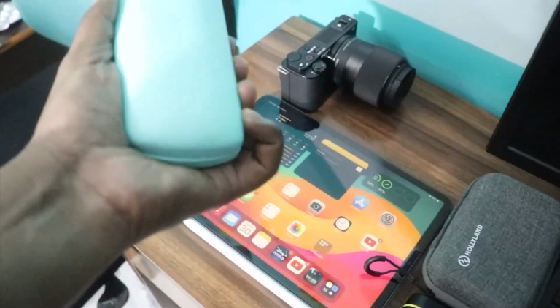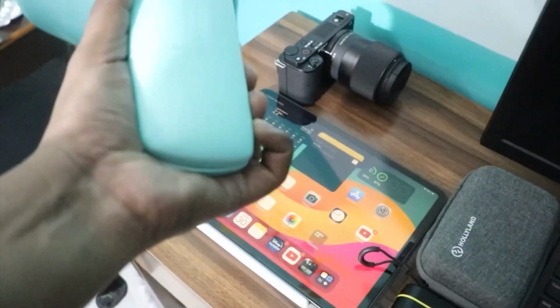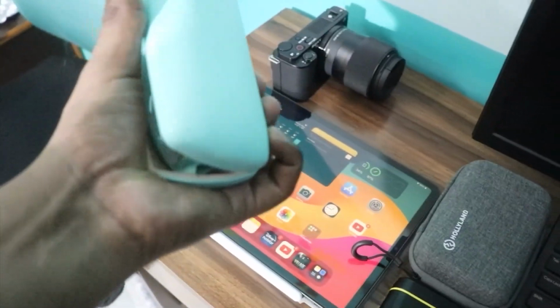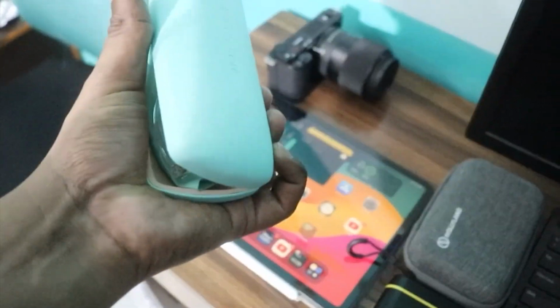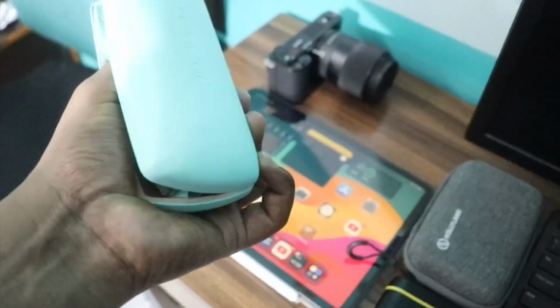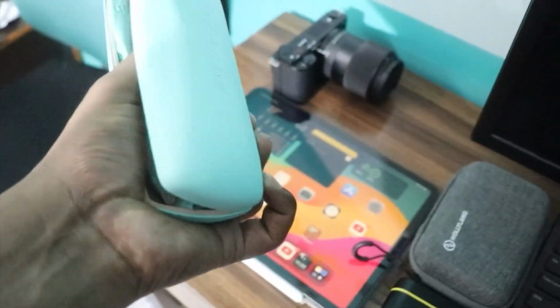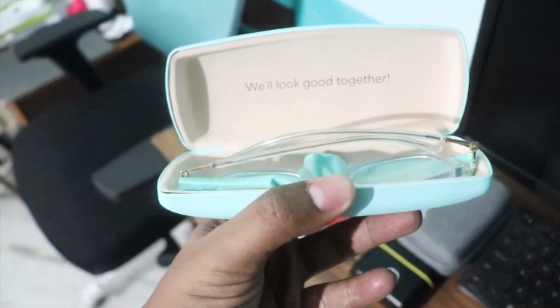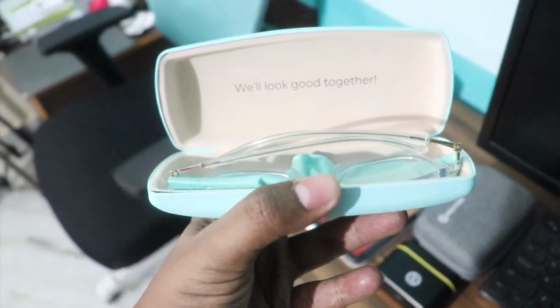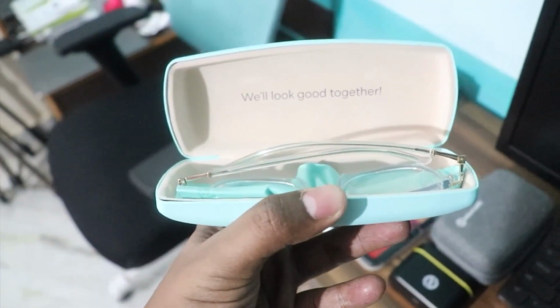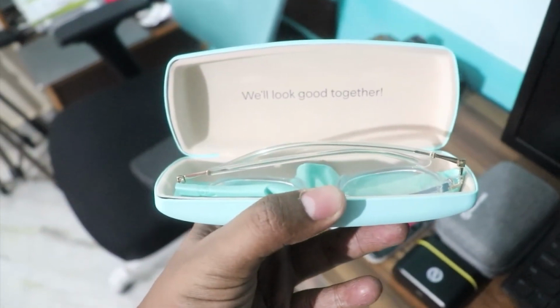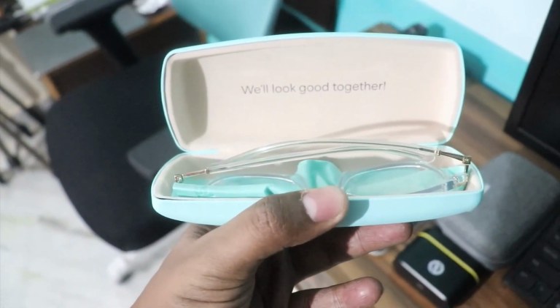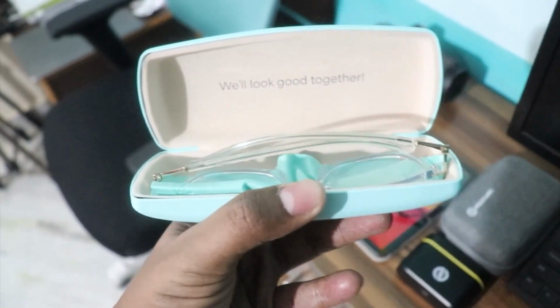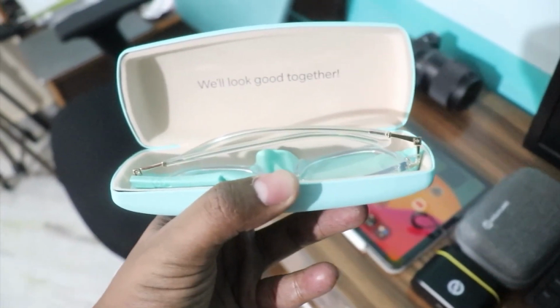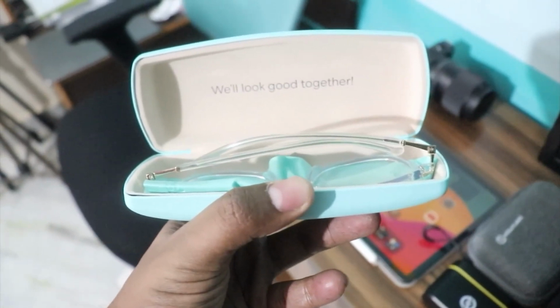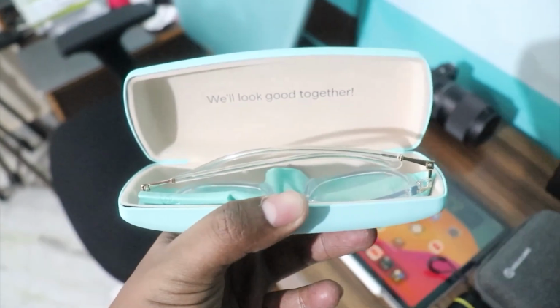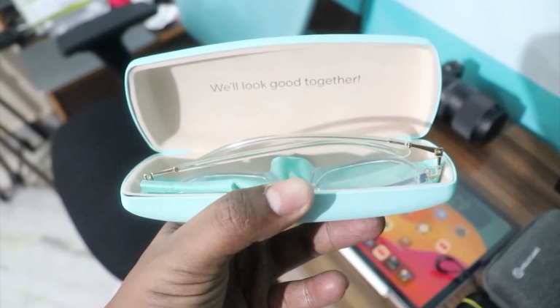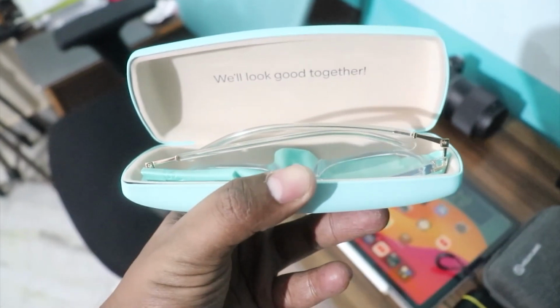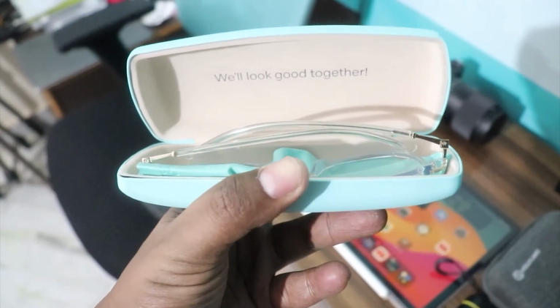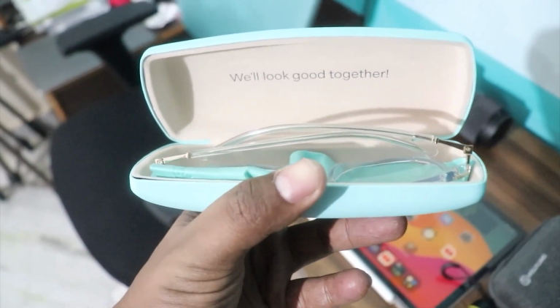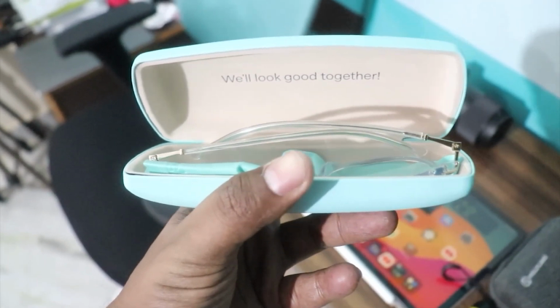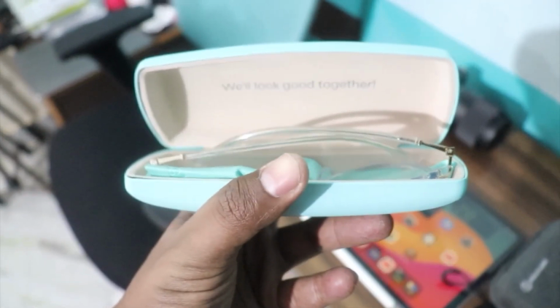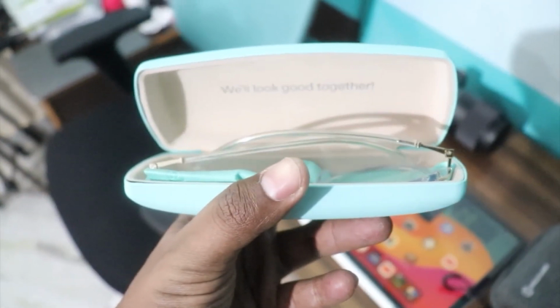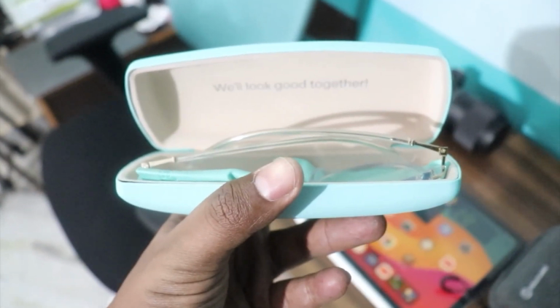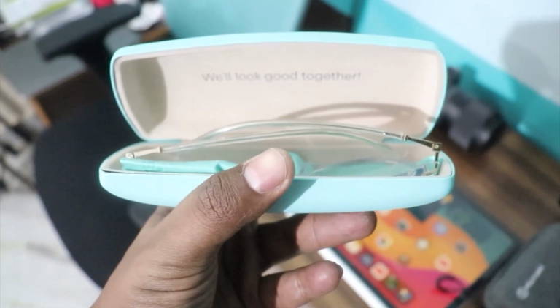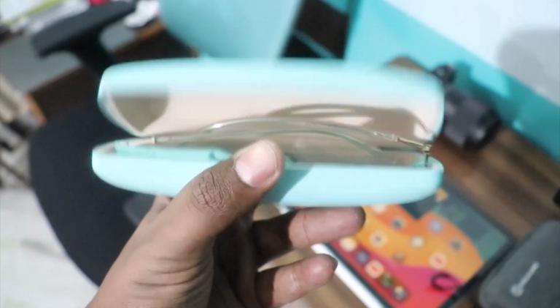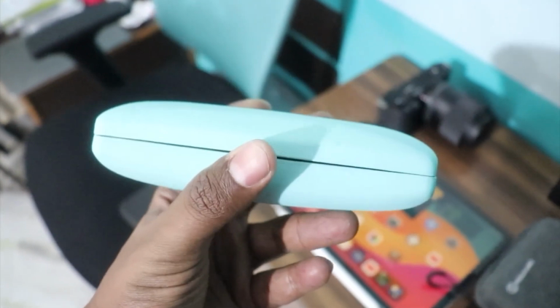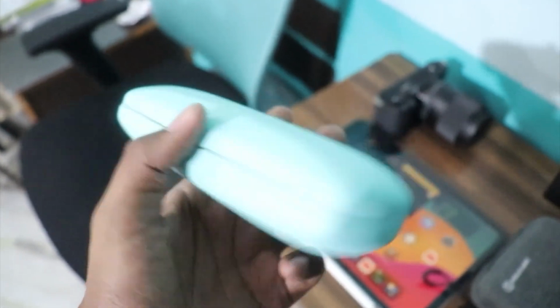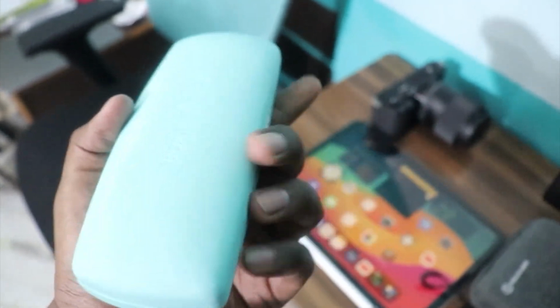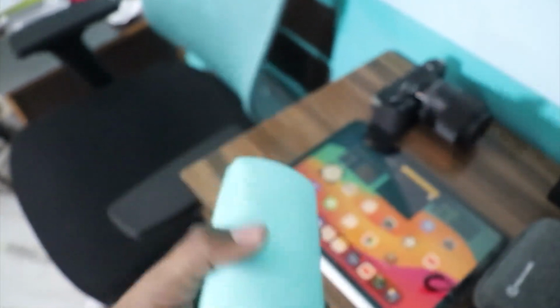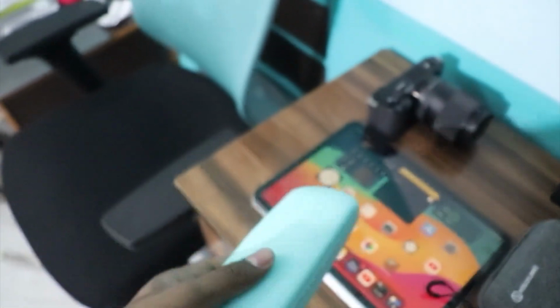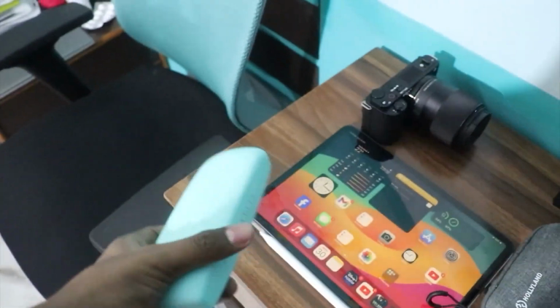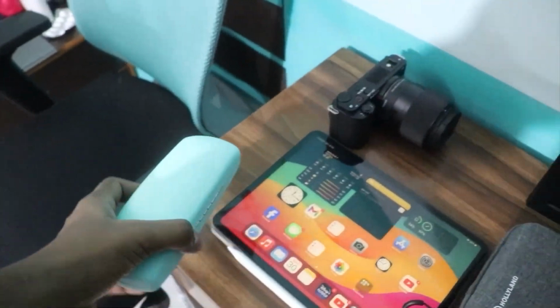With blue light glasses, you have to use a screen — laptop and tablet. You have to use them at the time, but lucky enough, this is a good one.